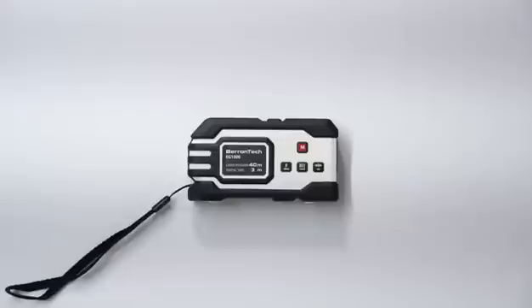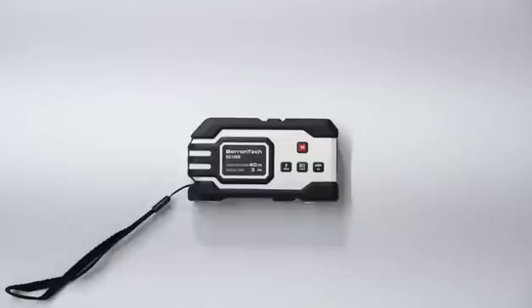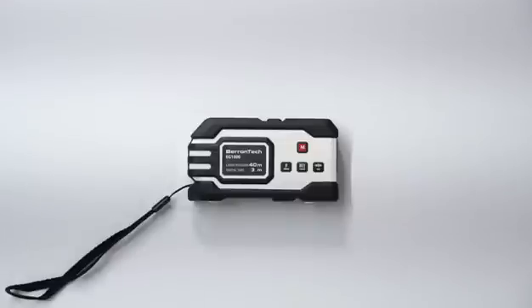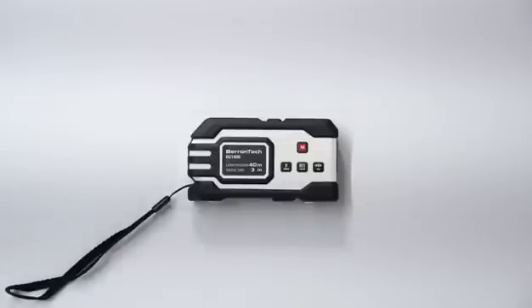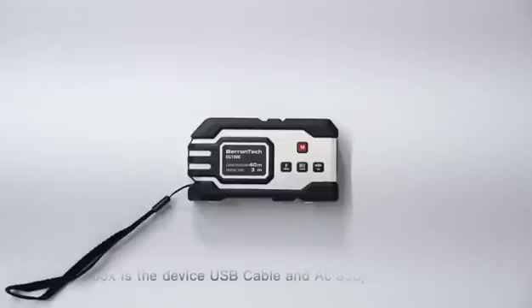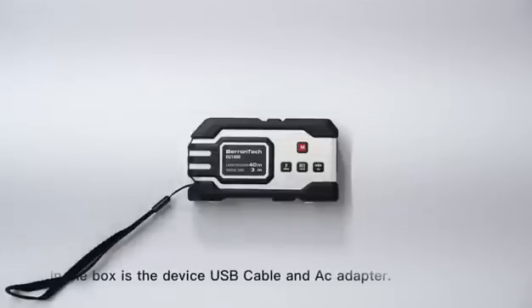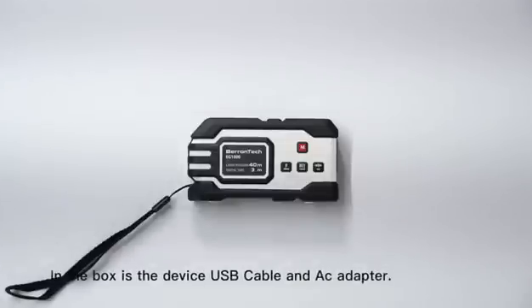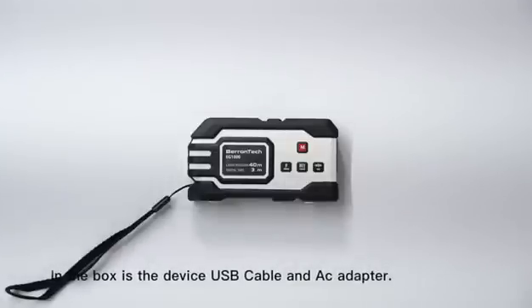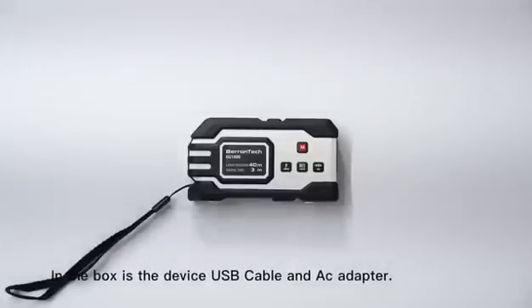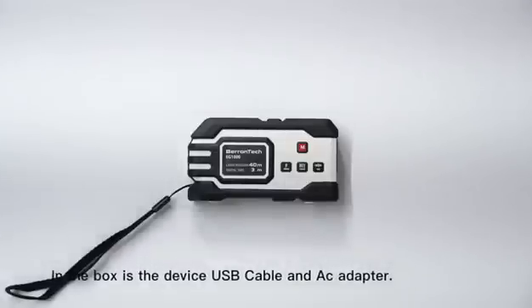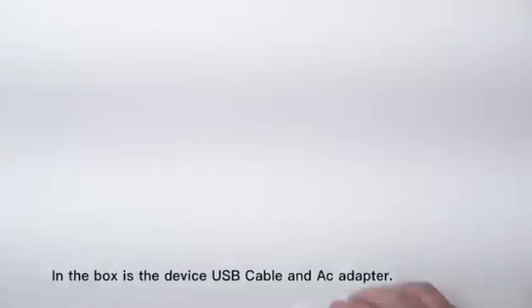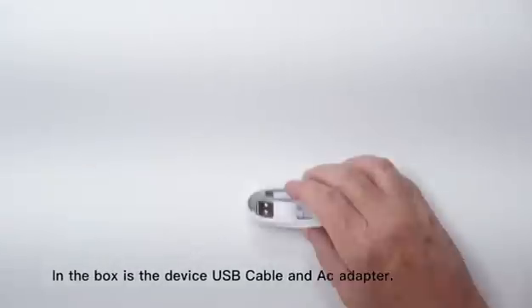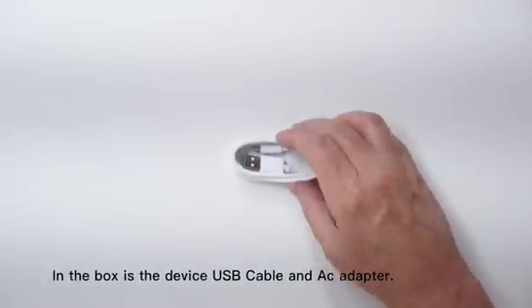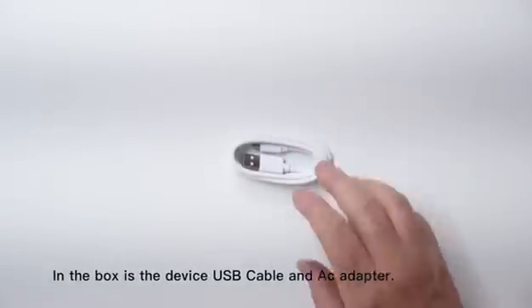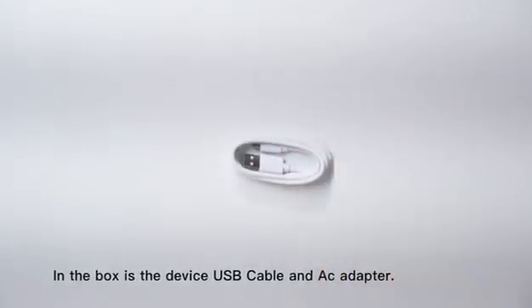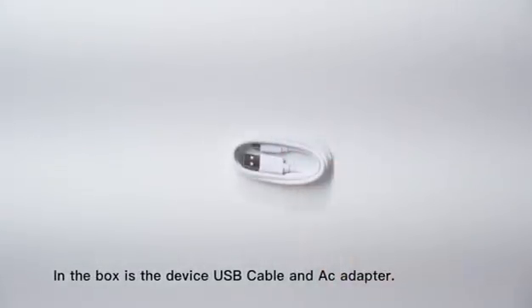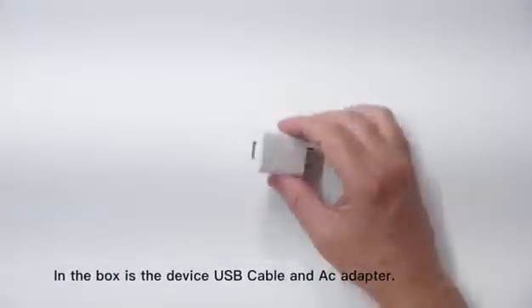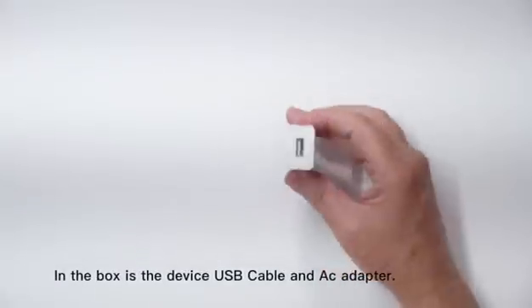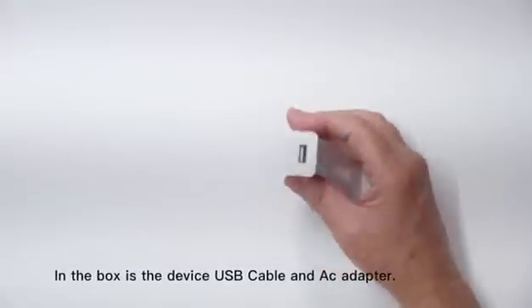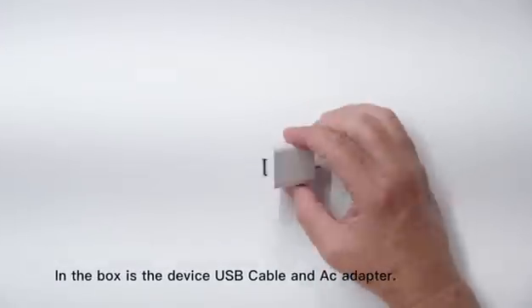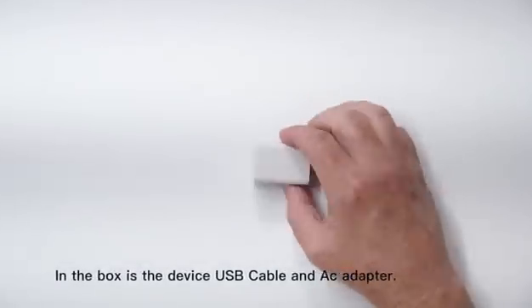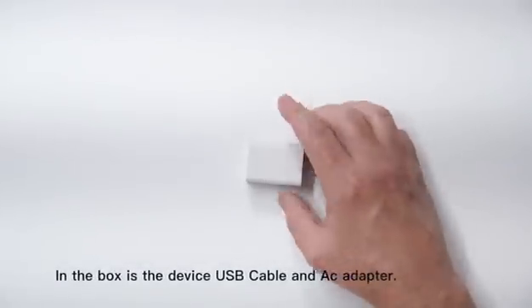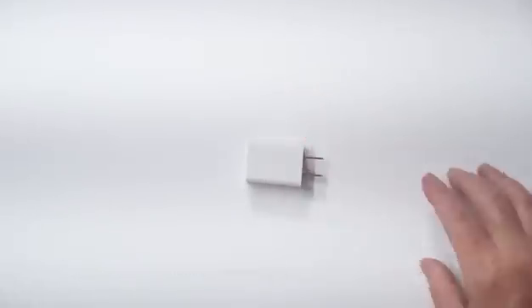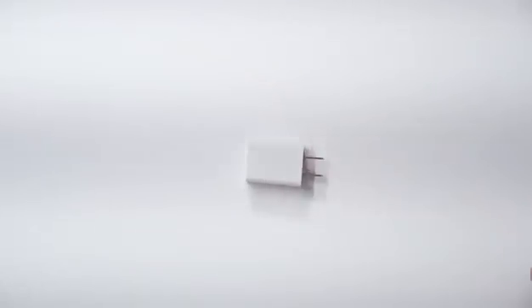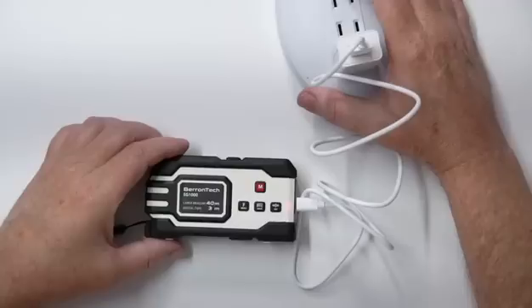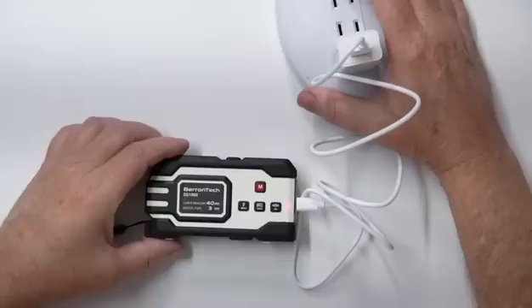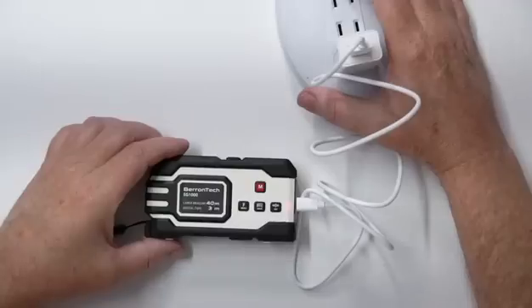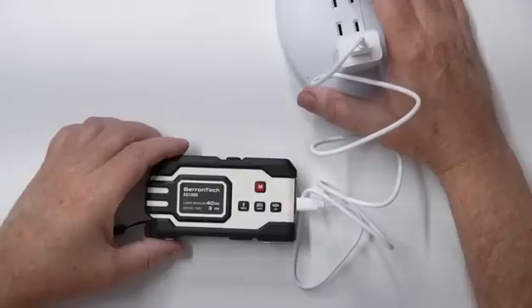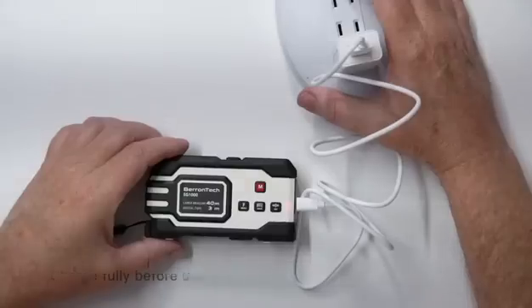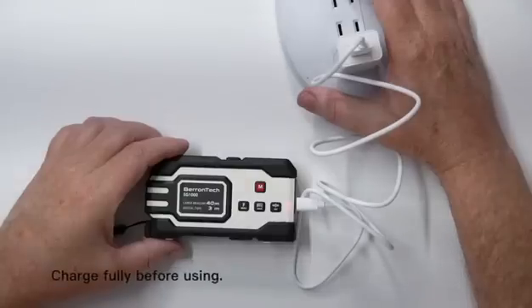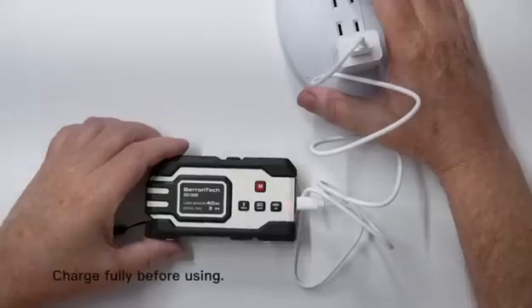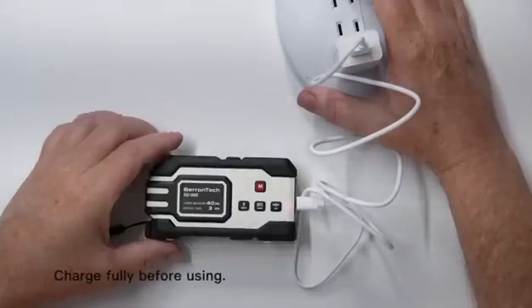In the box is the device, USB cable, and AC adapter. Charge fully before using.